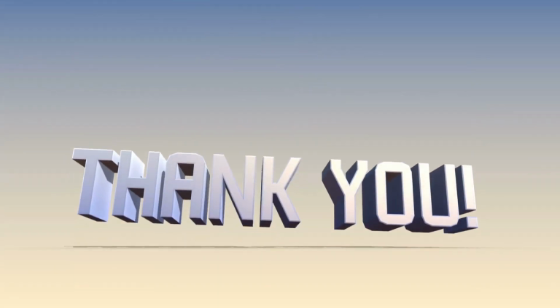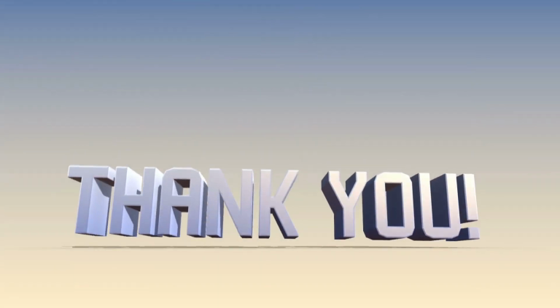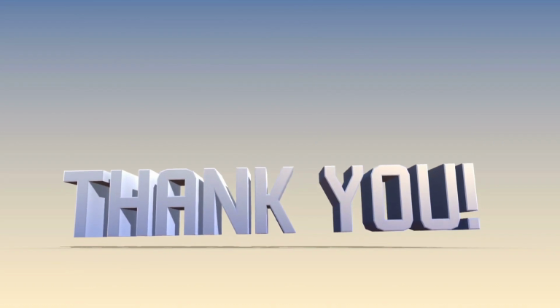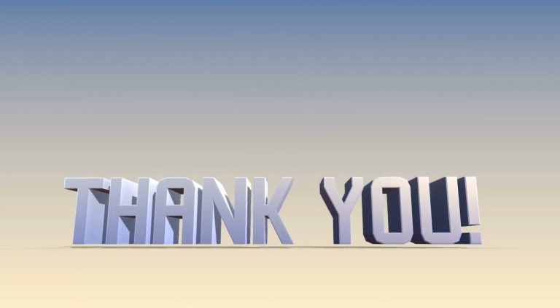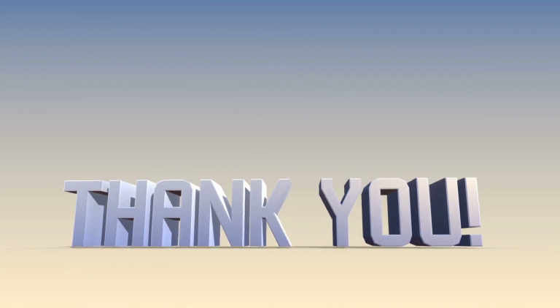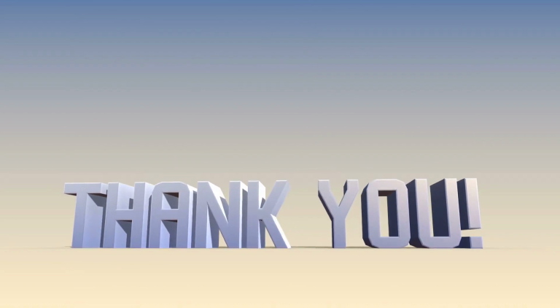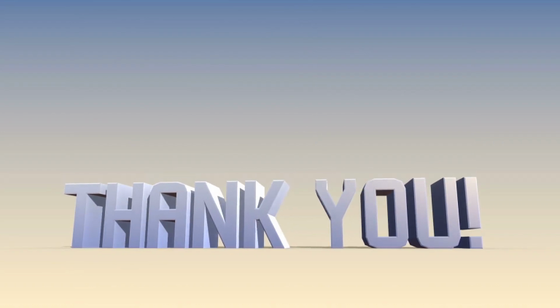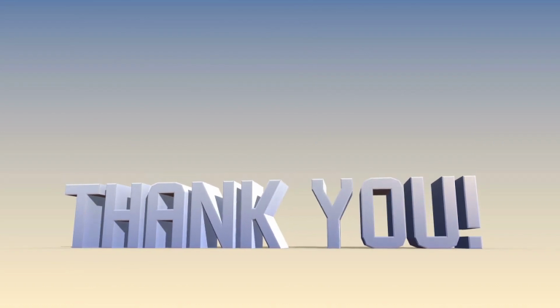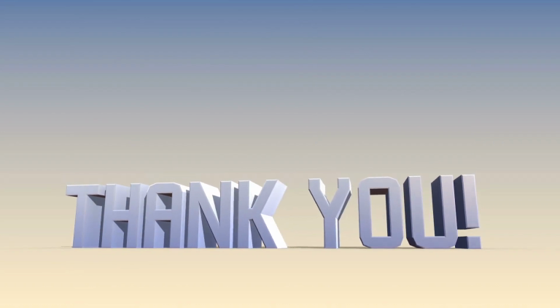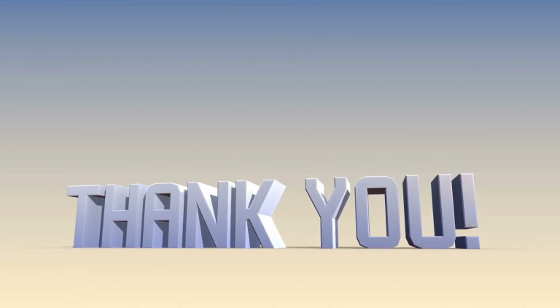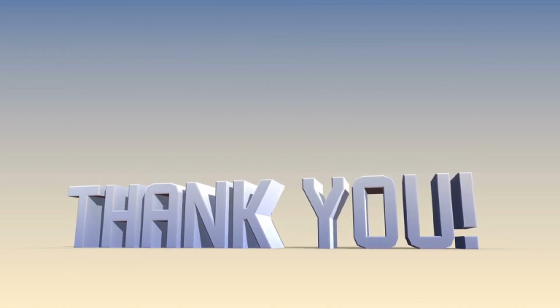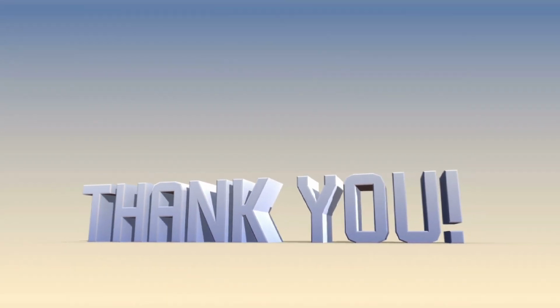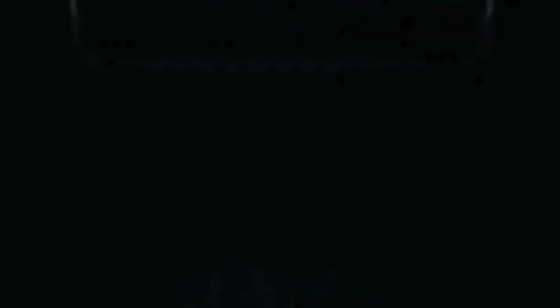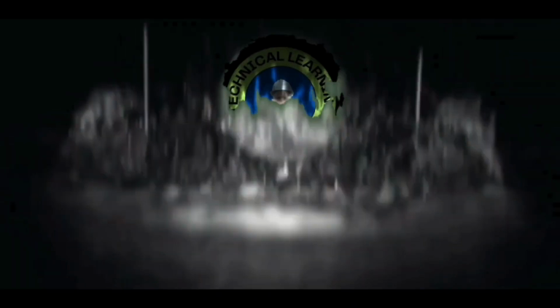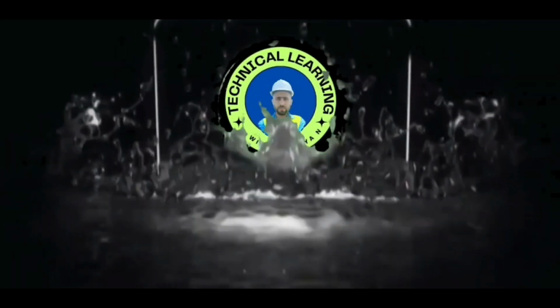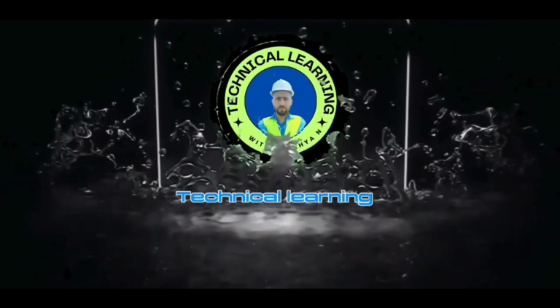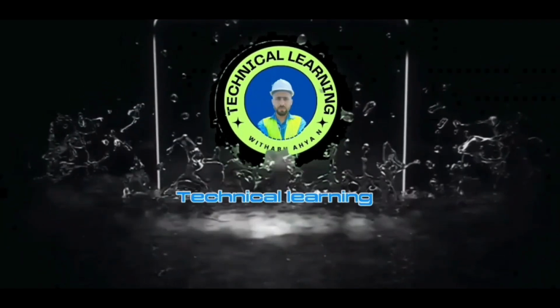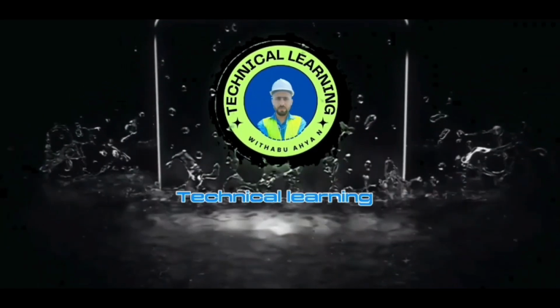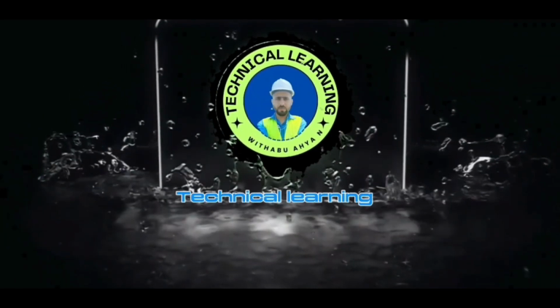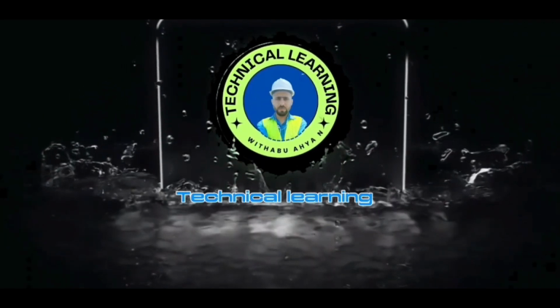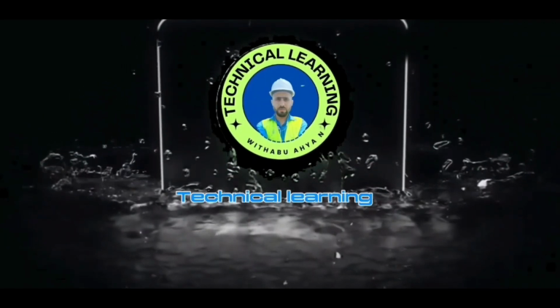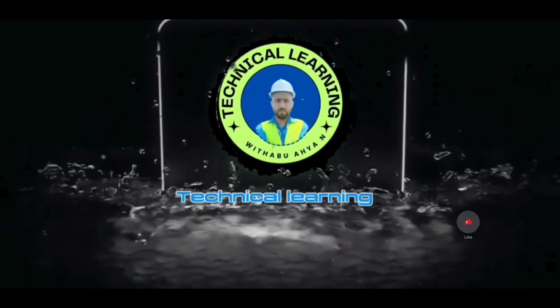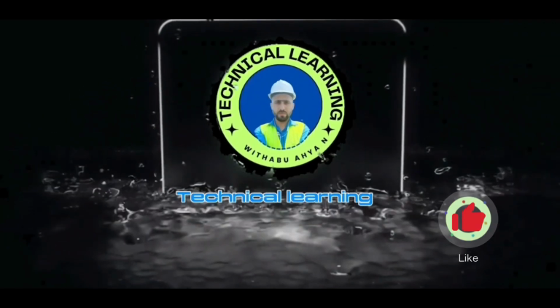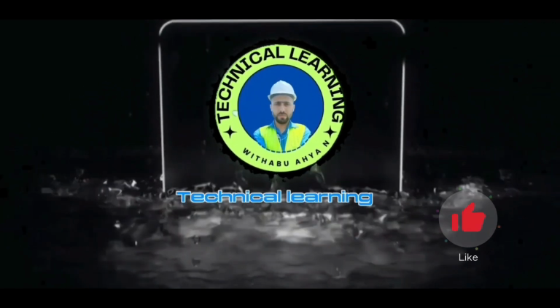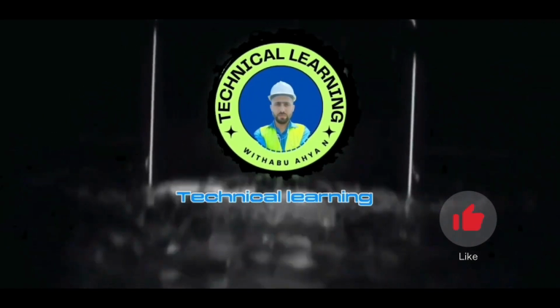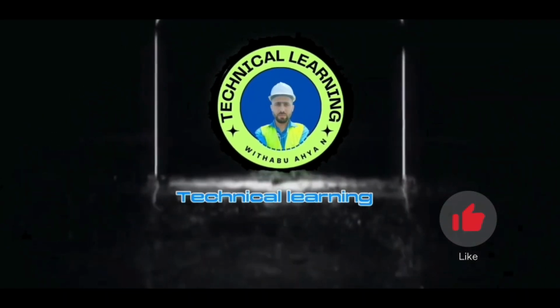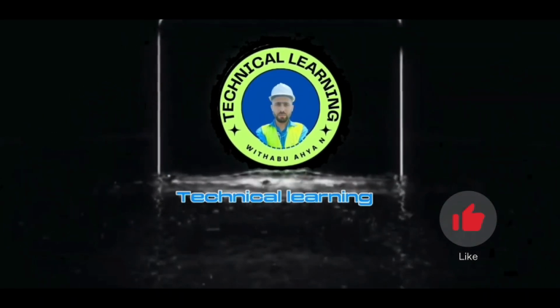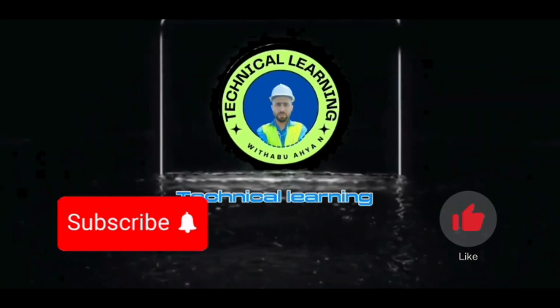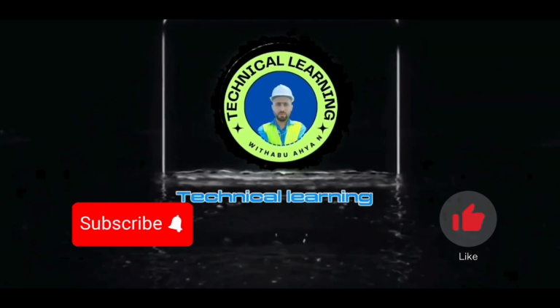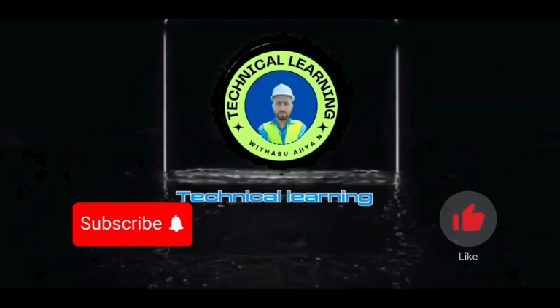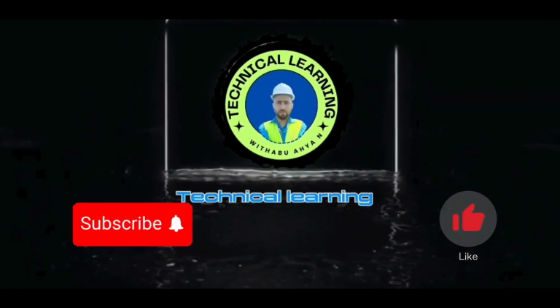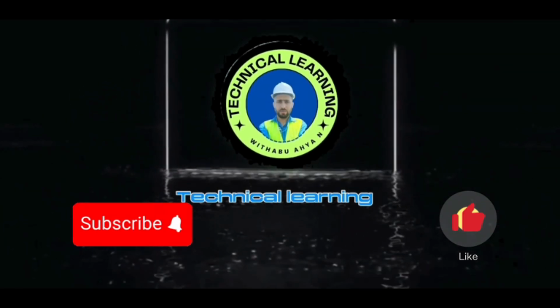Thank you for joining me today, engineer friends. If you found this video helpful, don't forget to like, subscribe, and share it.